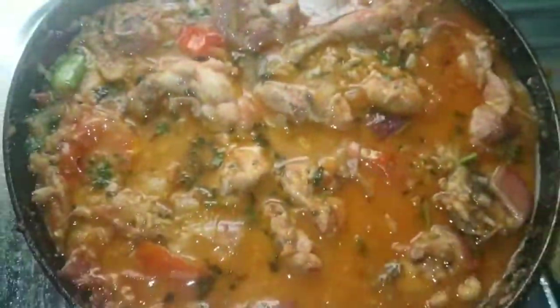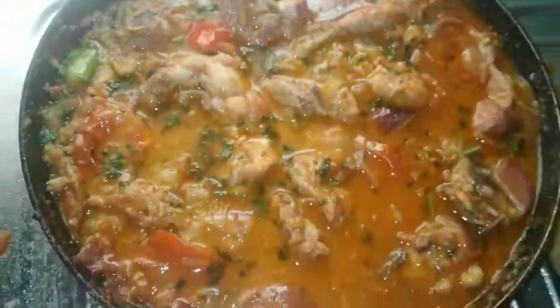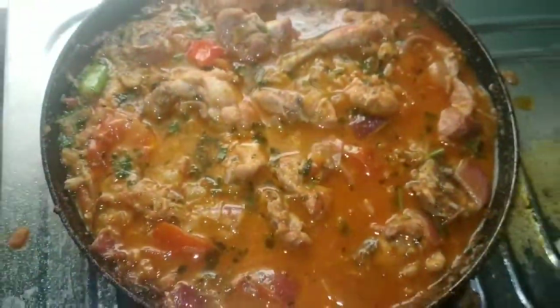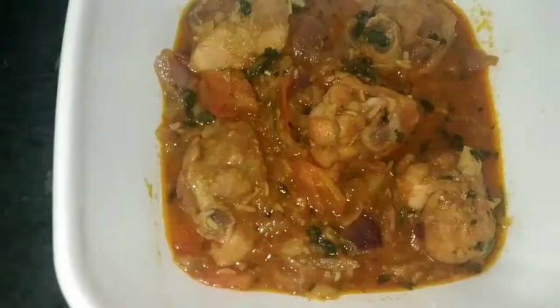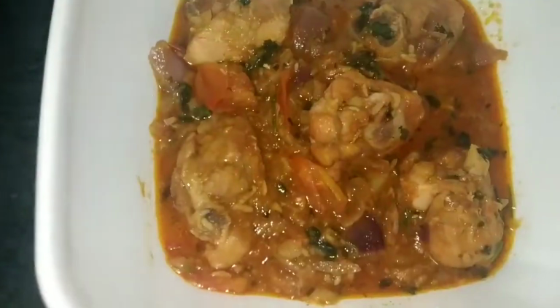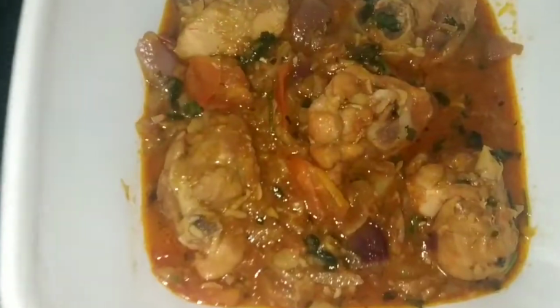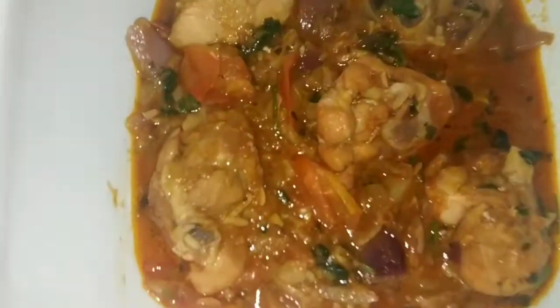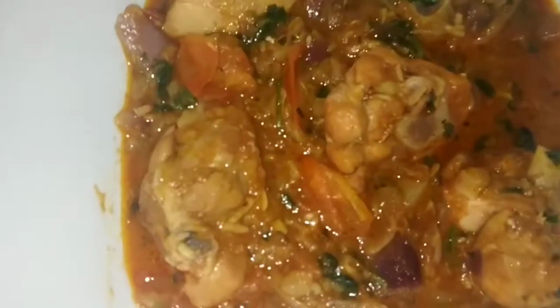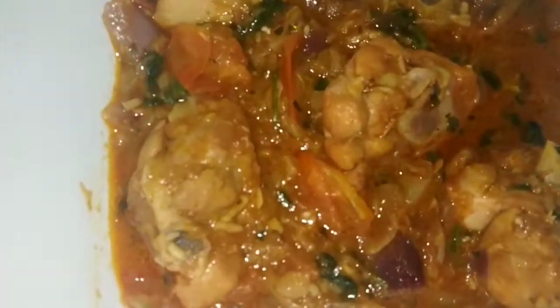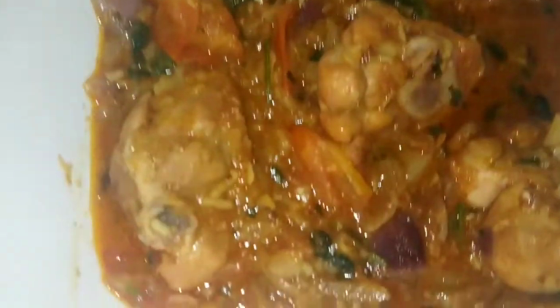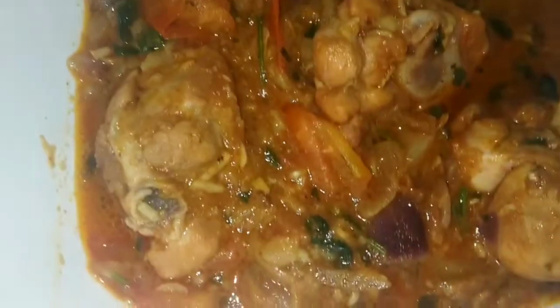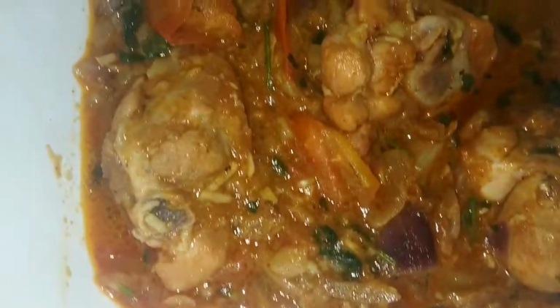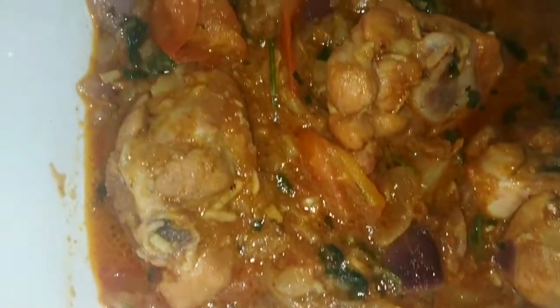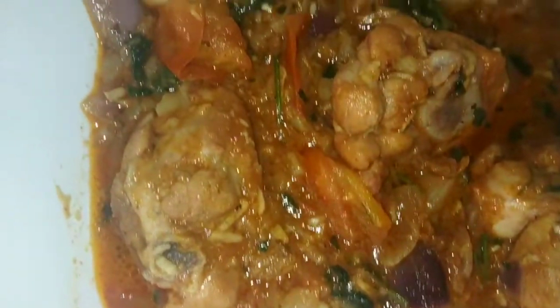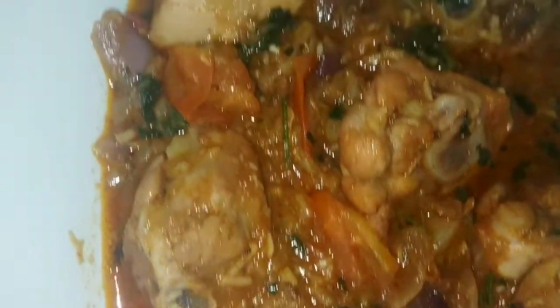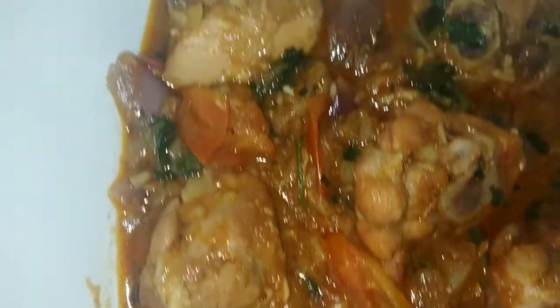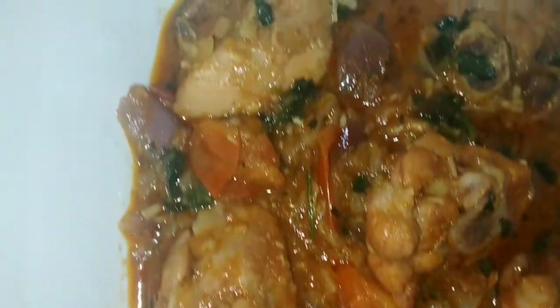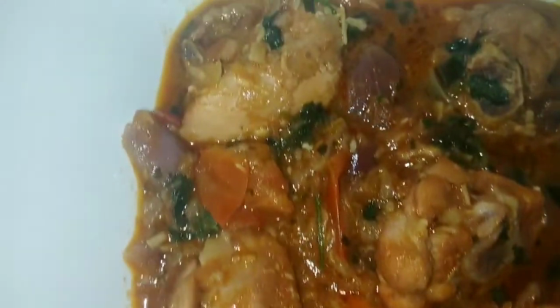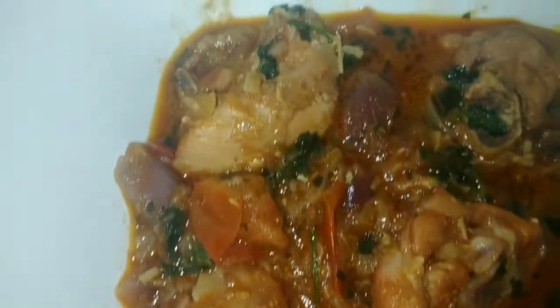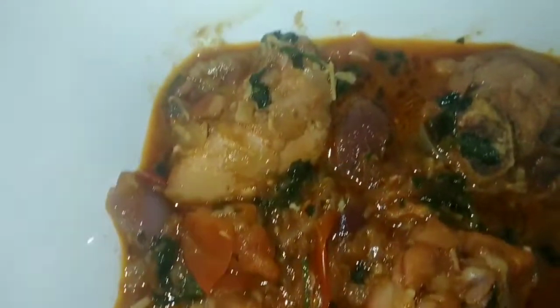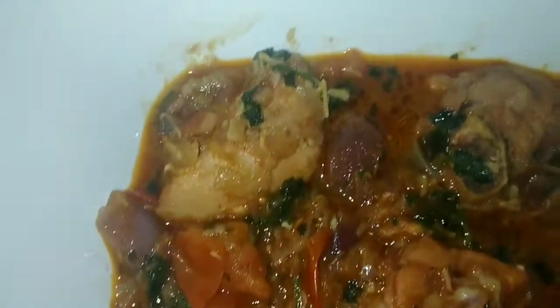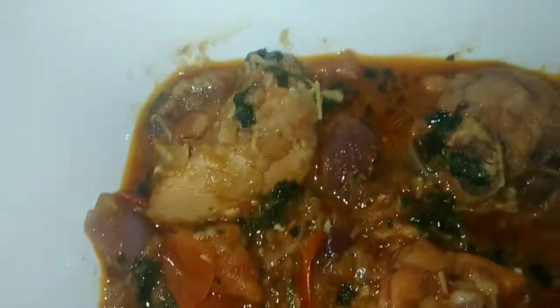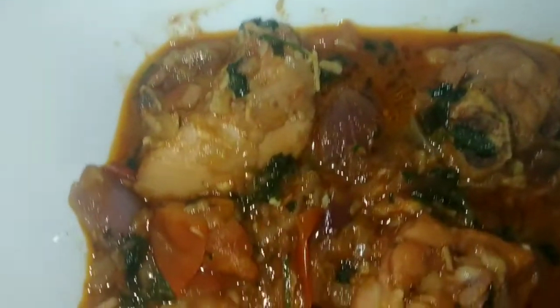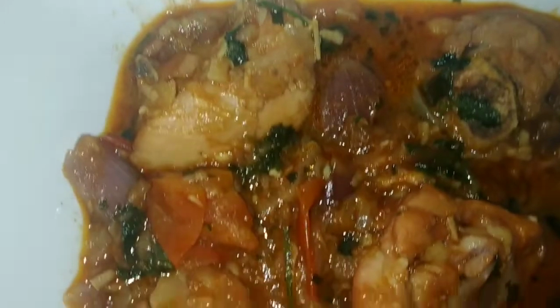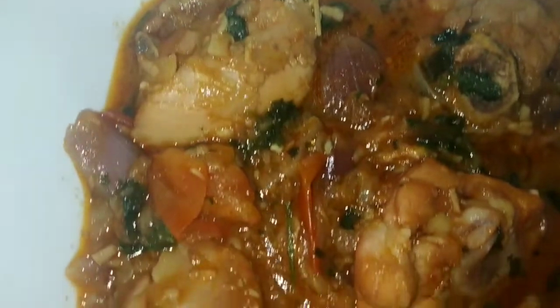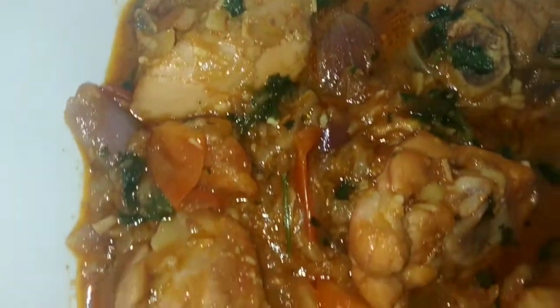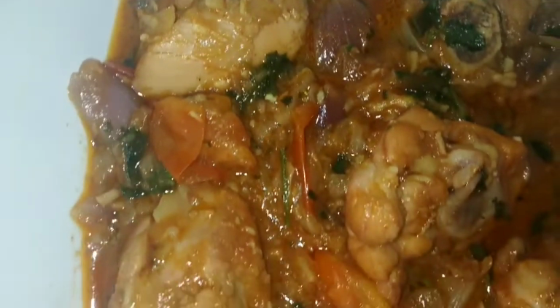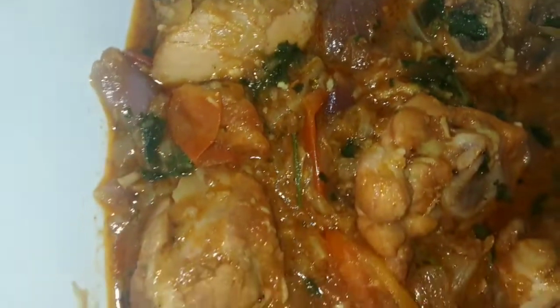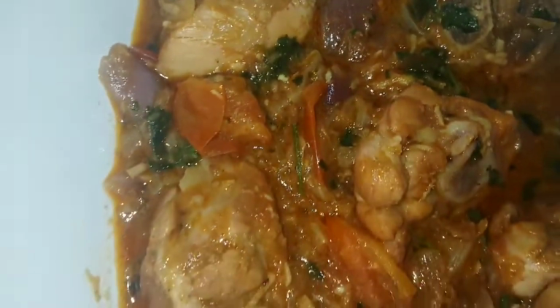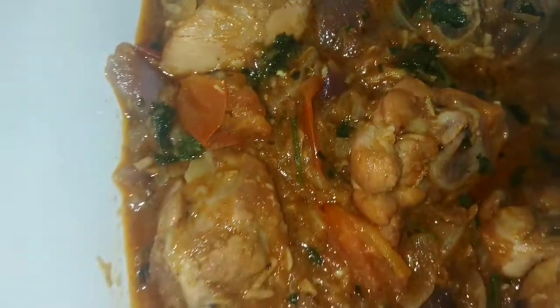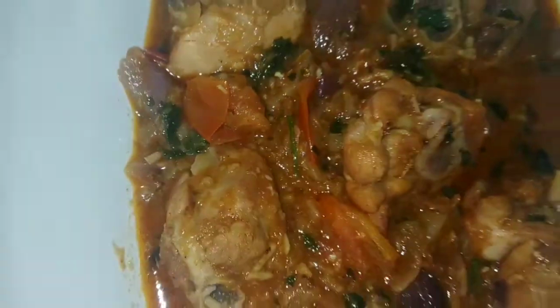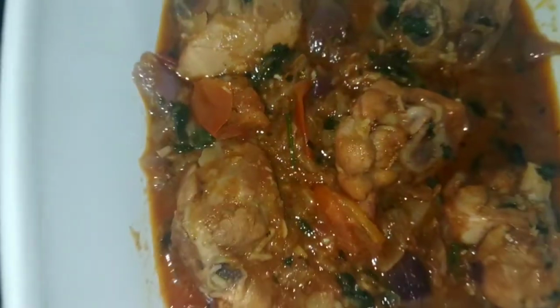So this is my chicken. Isn't it delicious?